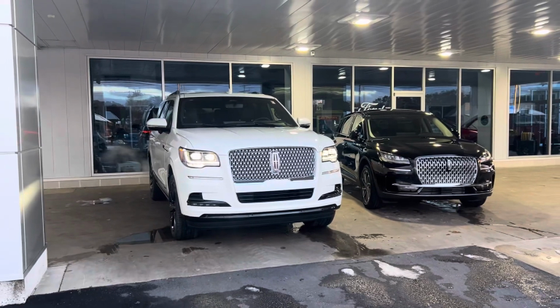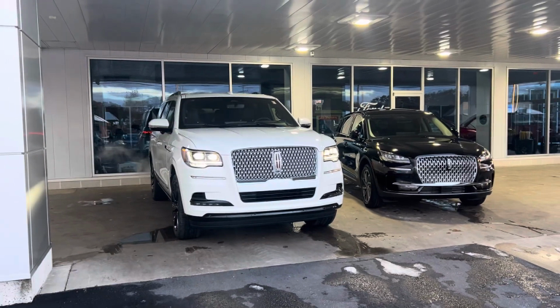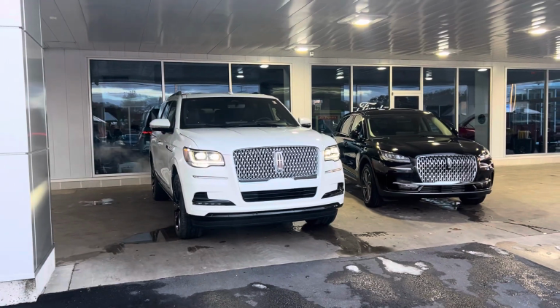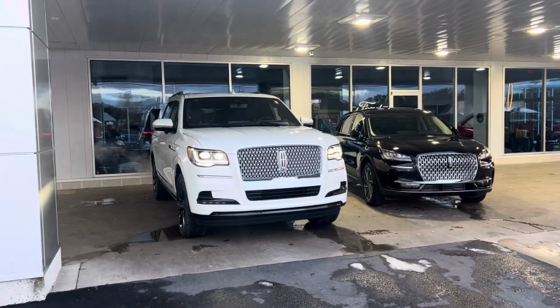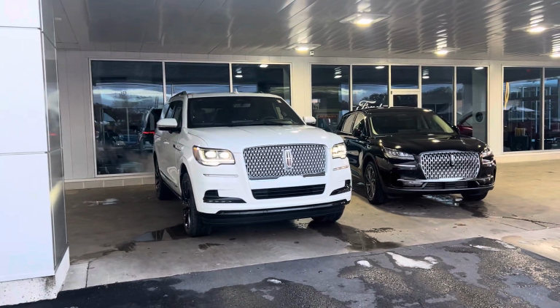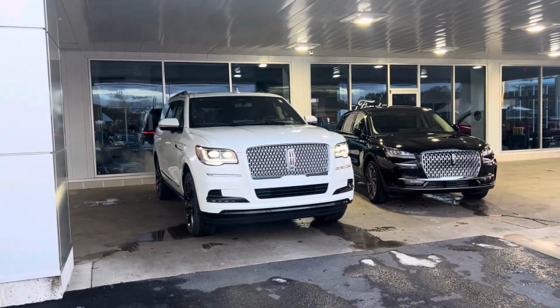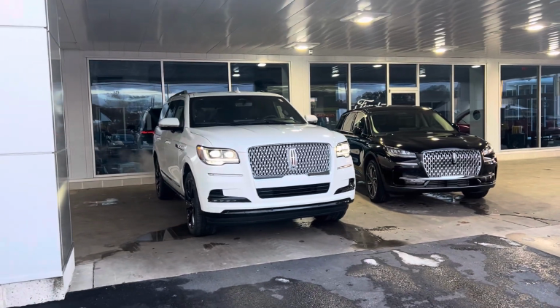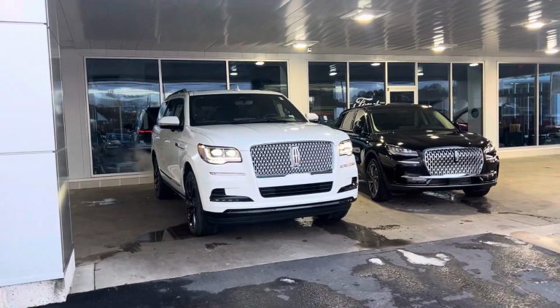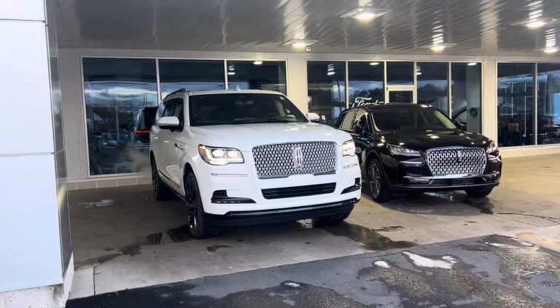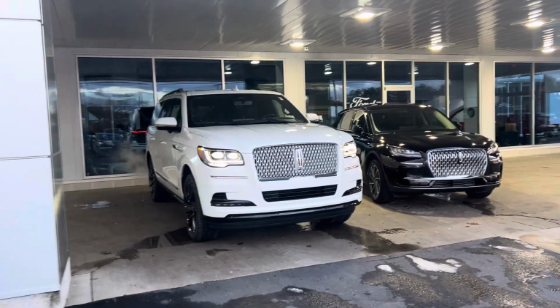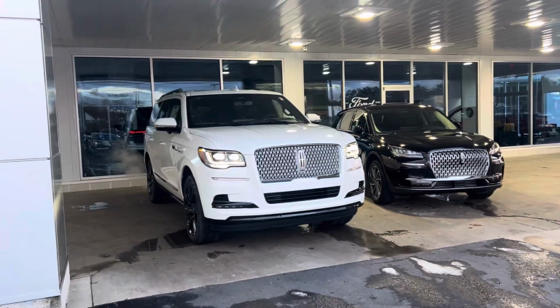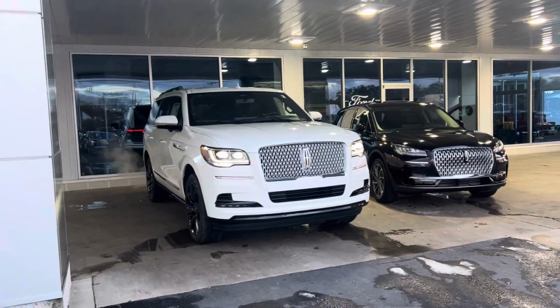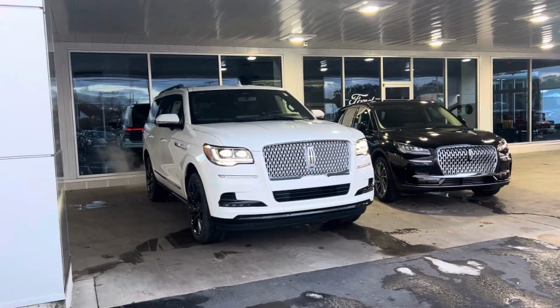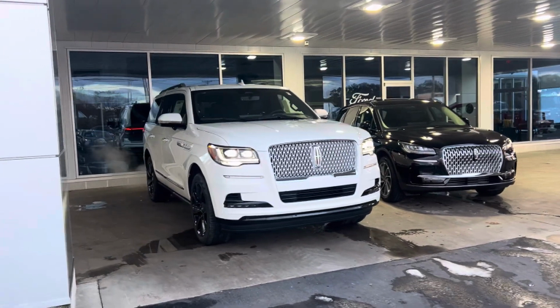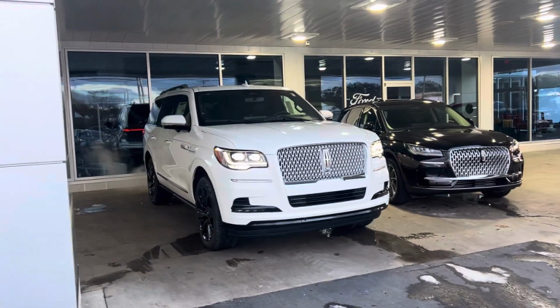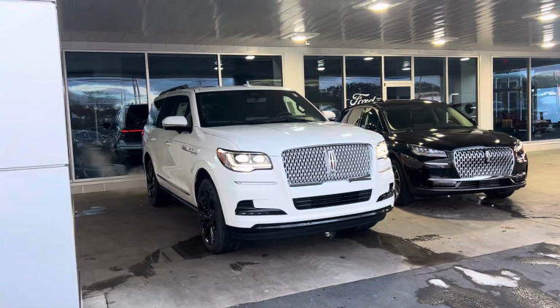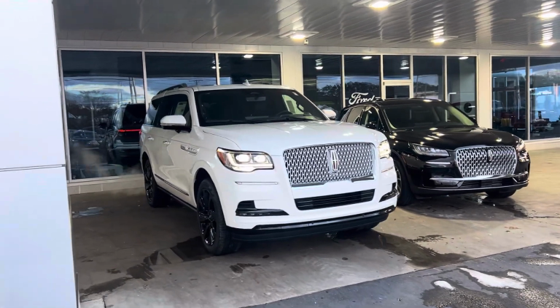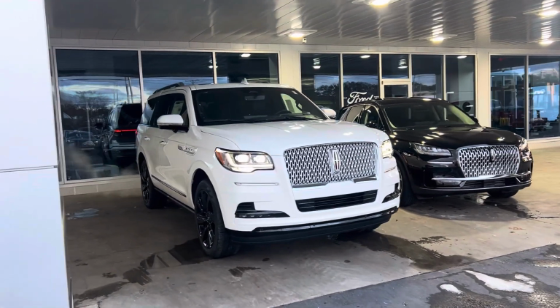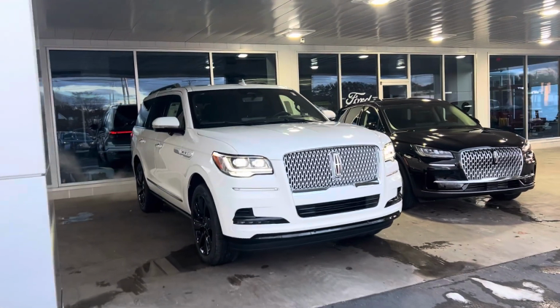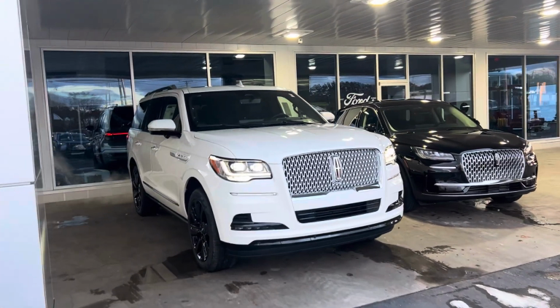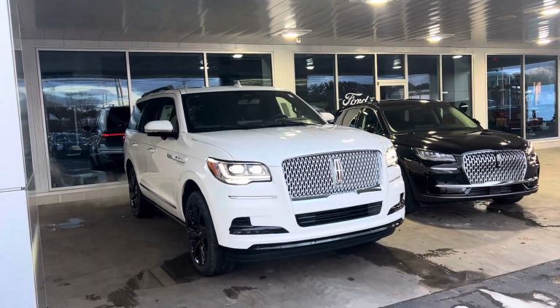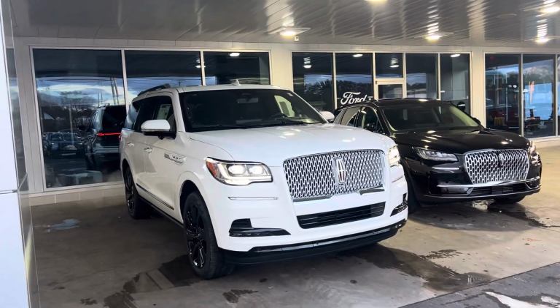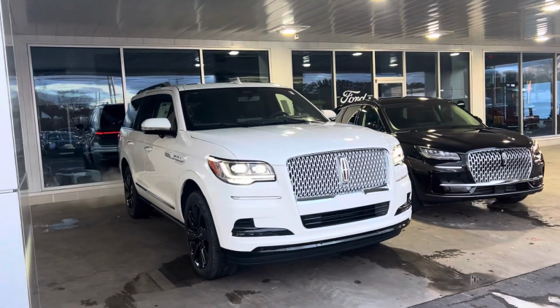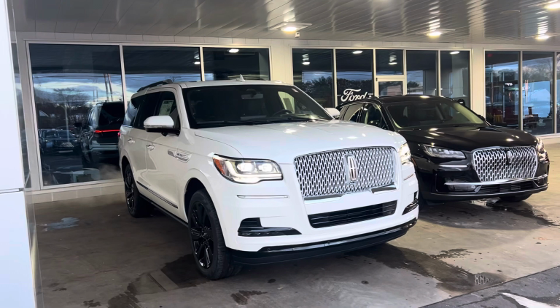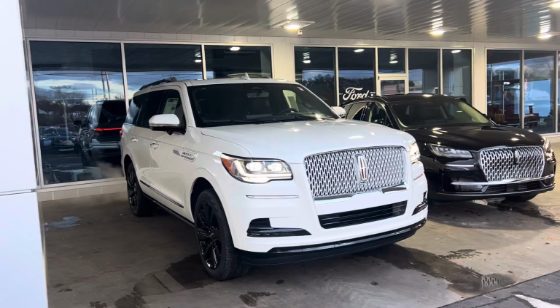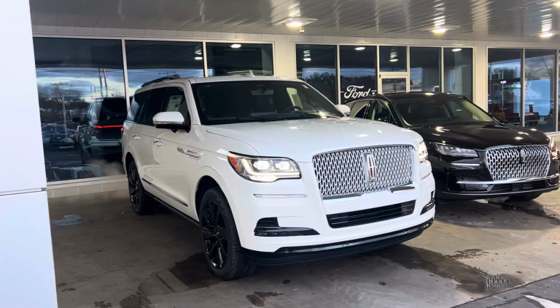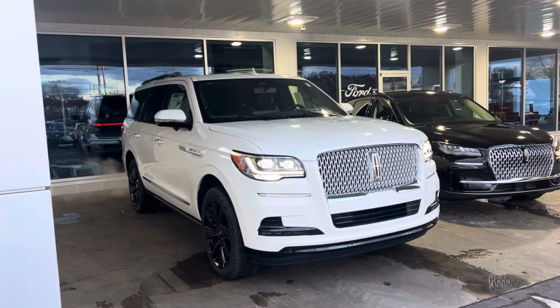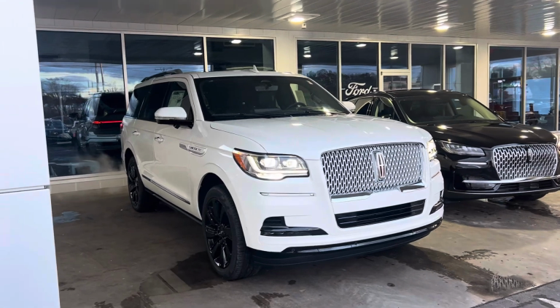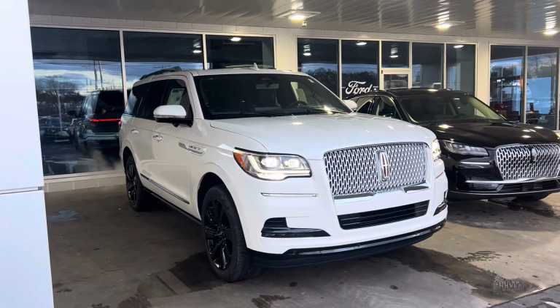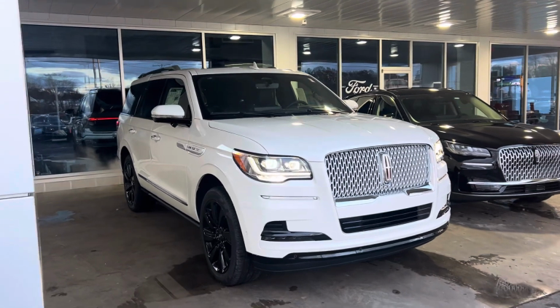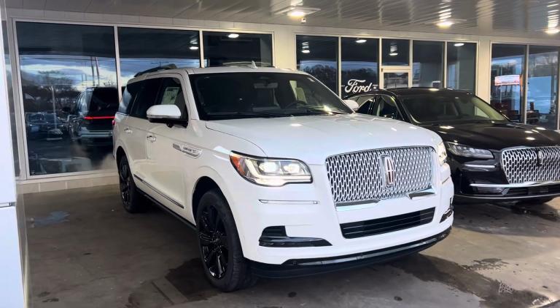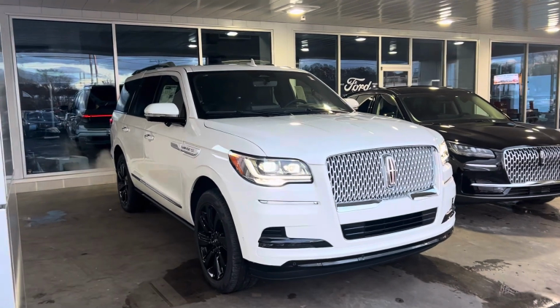Good evening, Matthew Kahlo, Great Lakes Ford Lincoln of Muskegon. Here is the 2024 Lincoln Navigator.